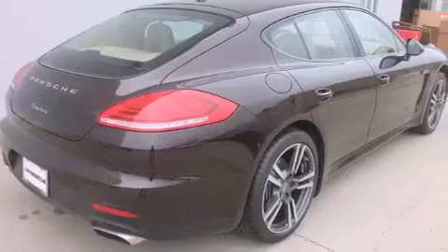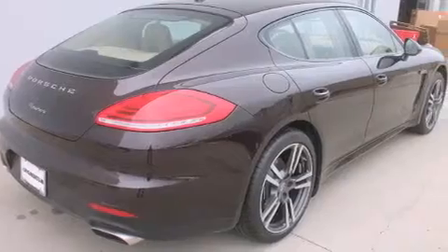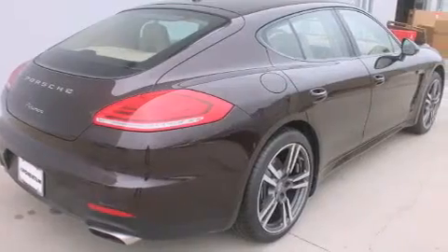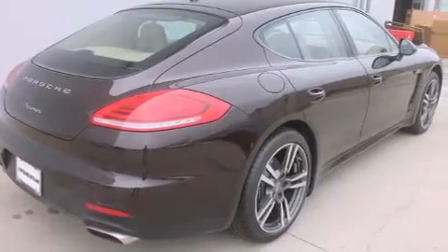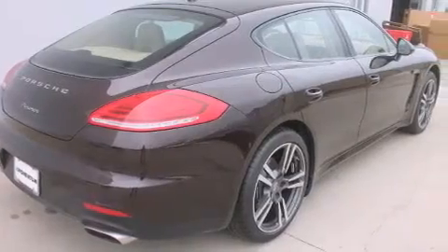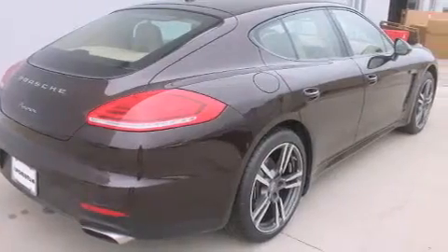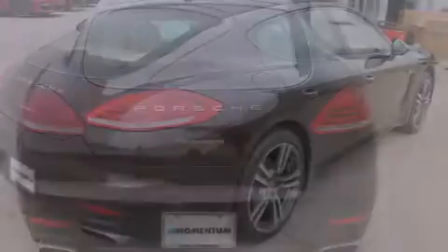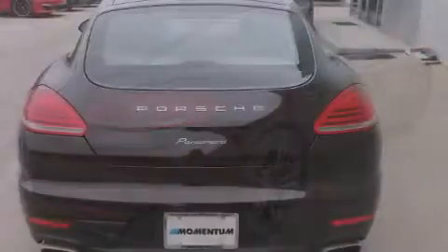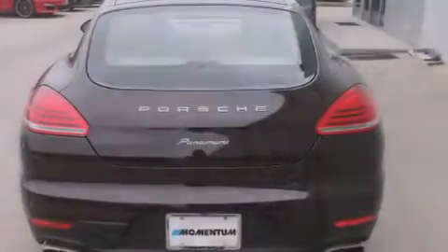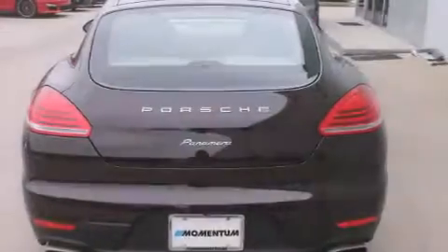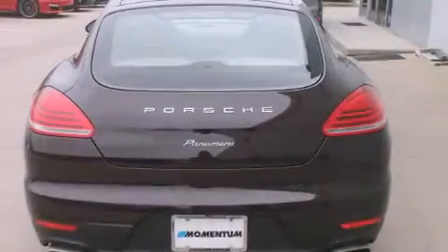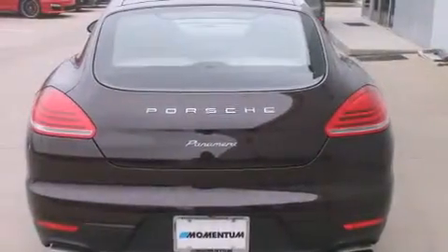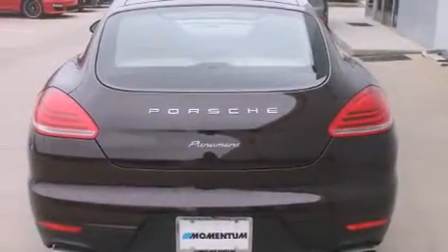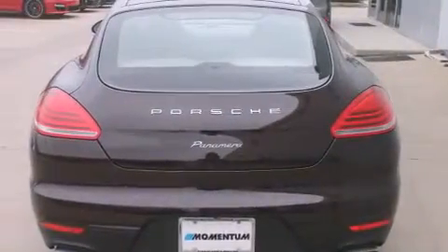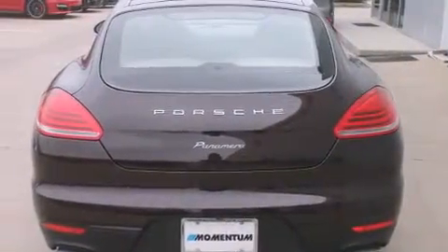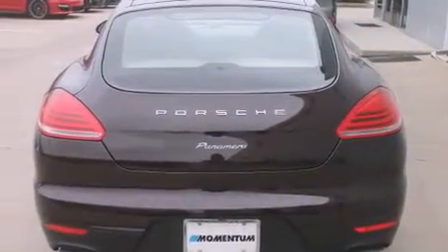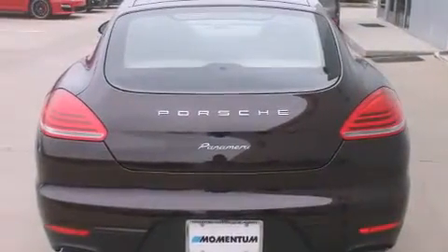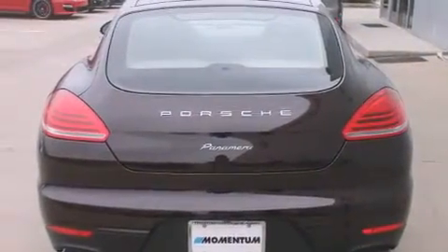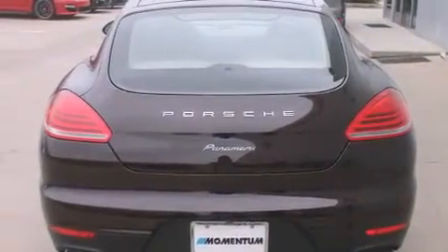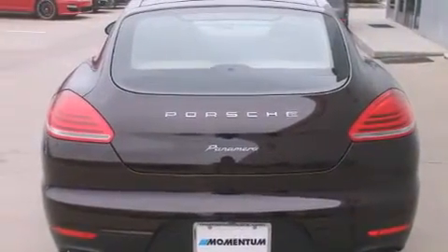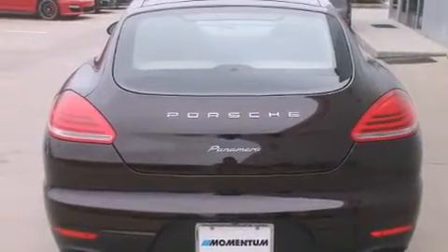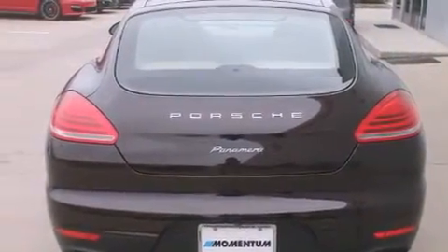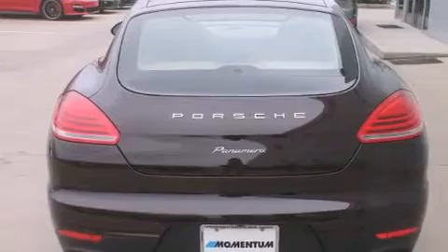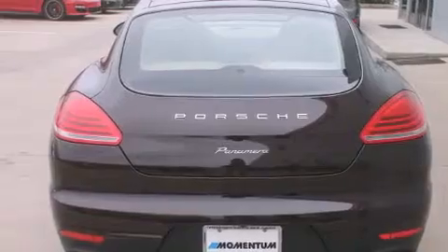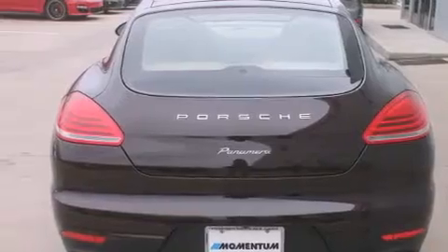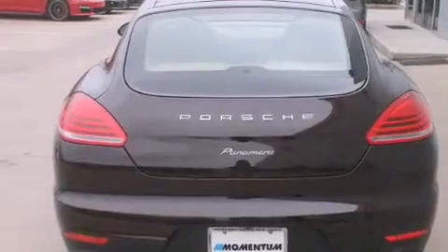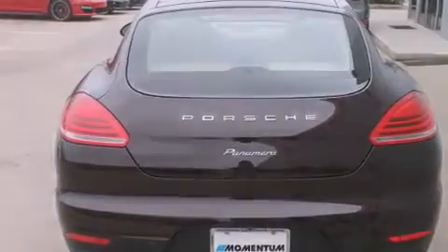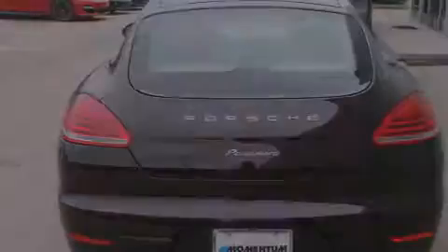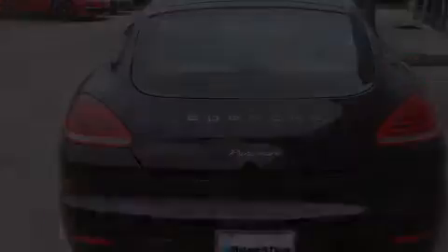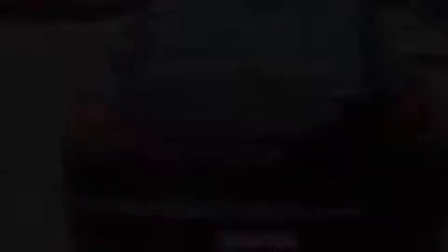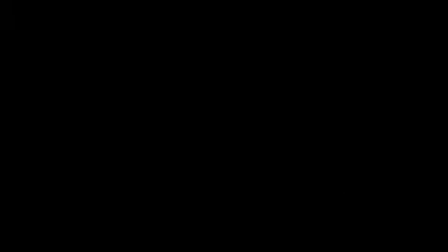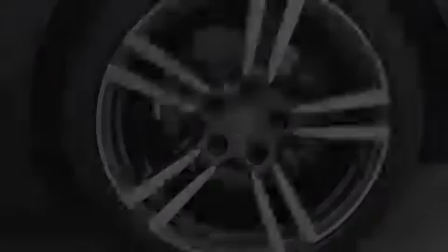A split-folding rear seat, cruise control, and heated seats that can warm you up in seconds, keeping you and your passengers comfortable the whole trip.